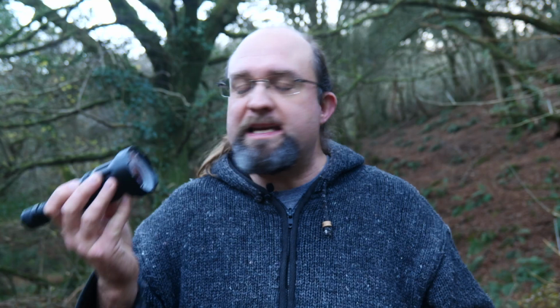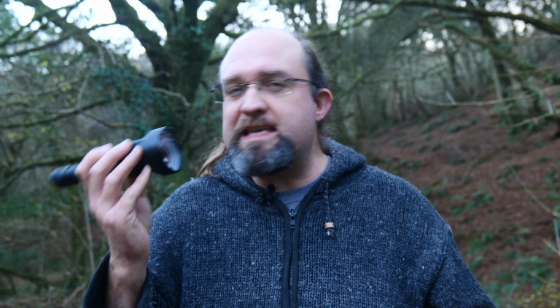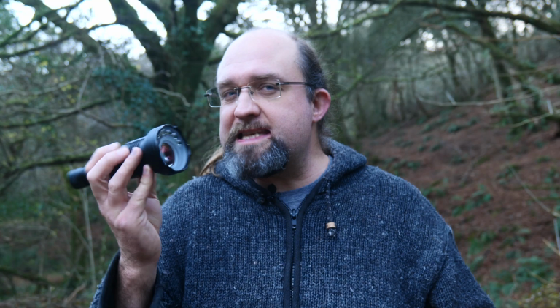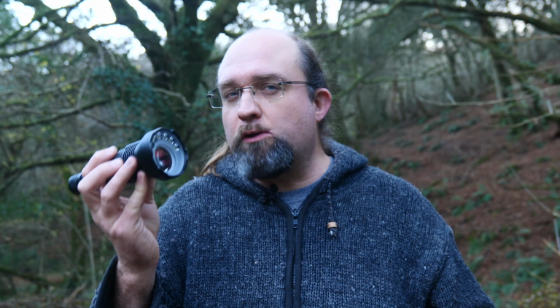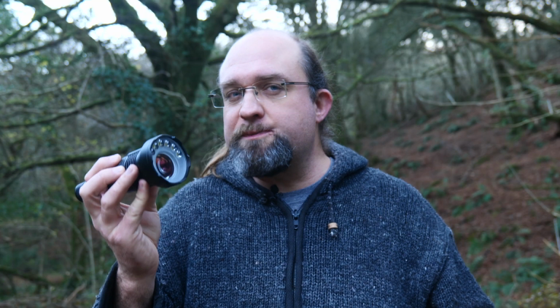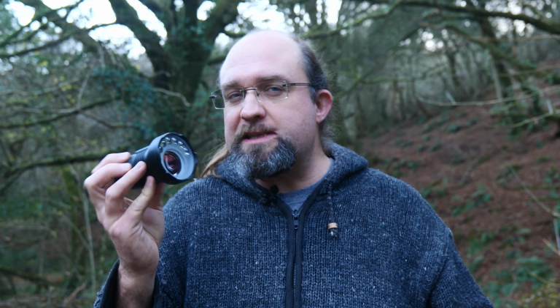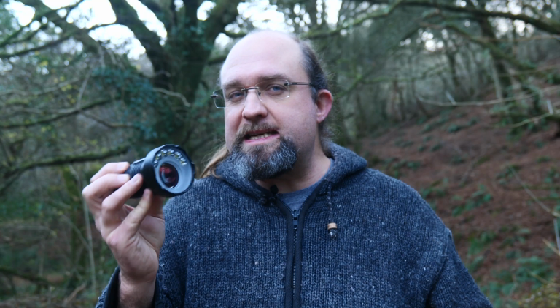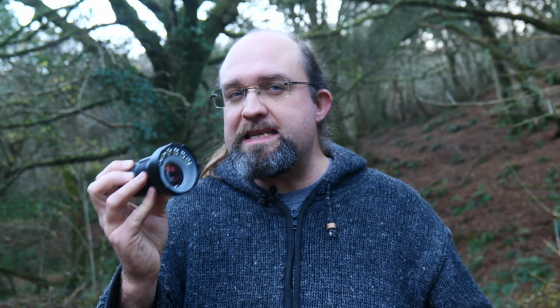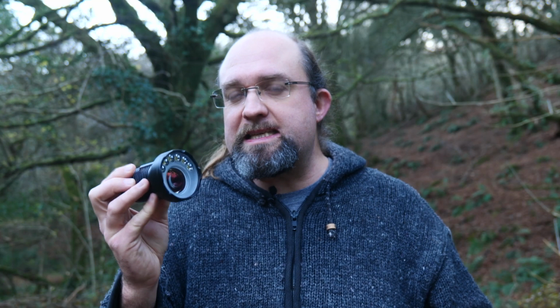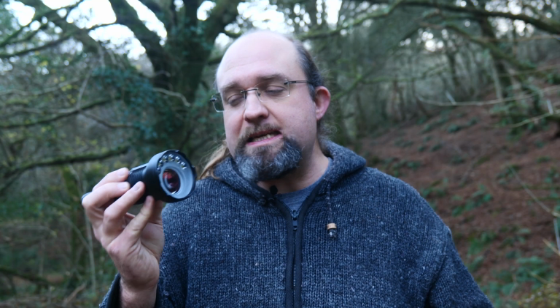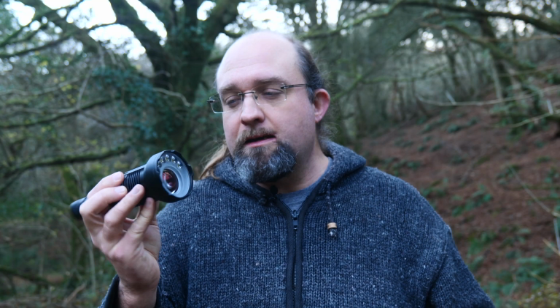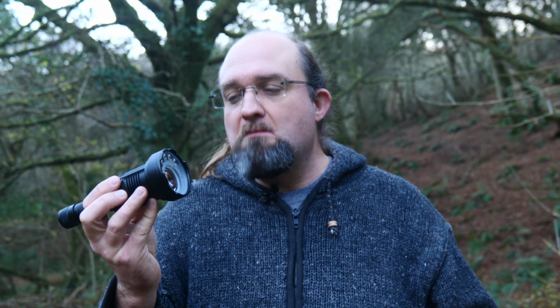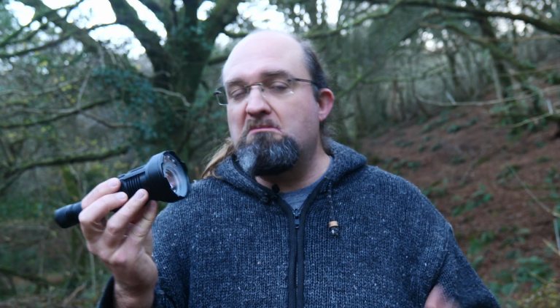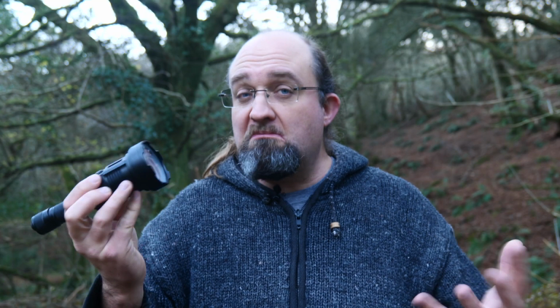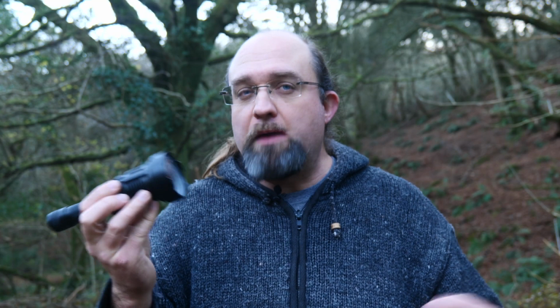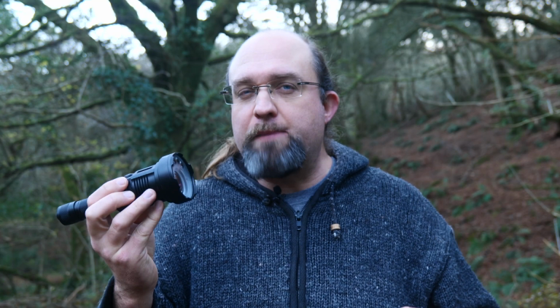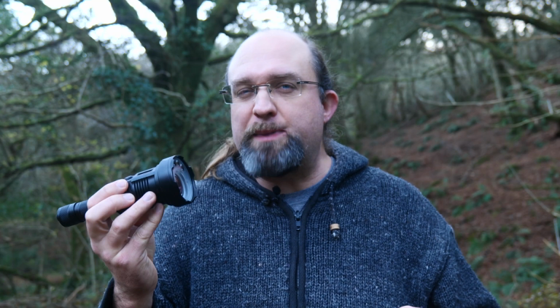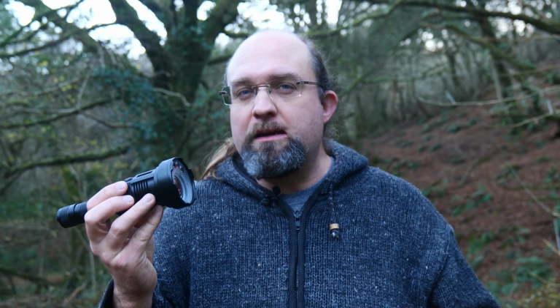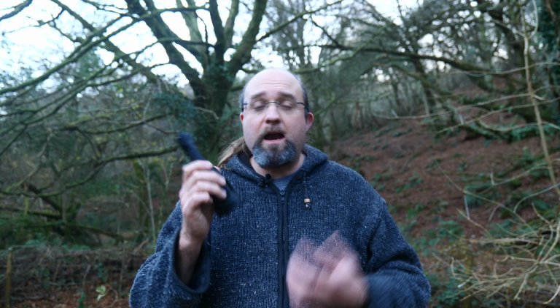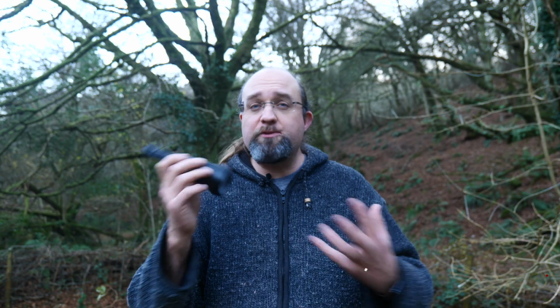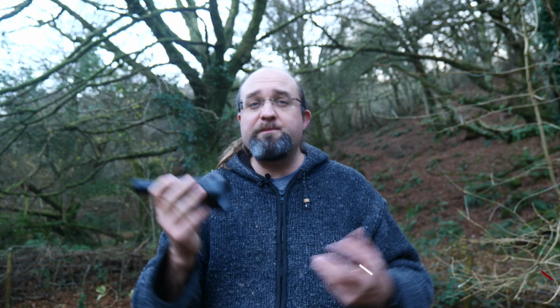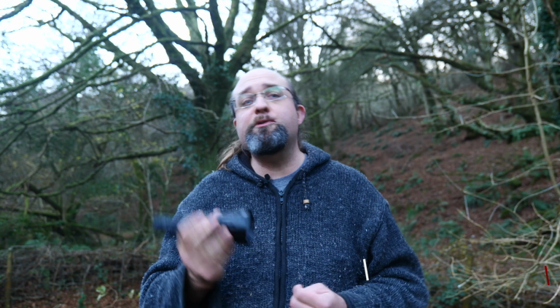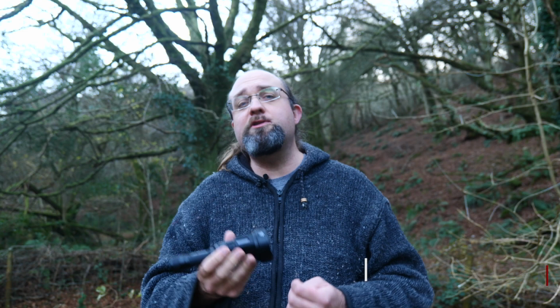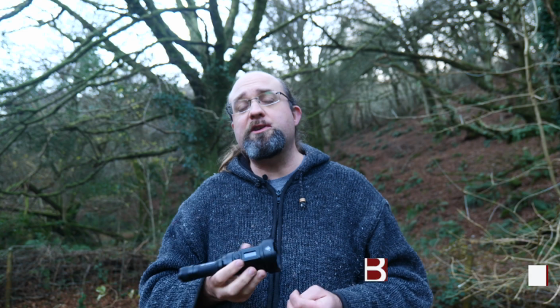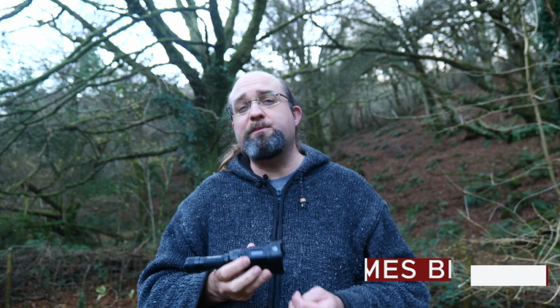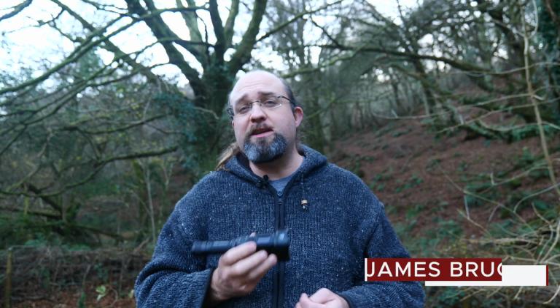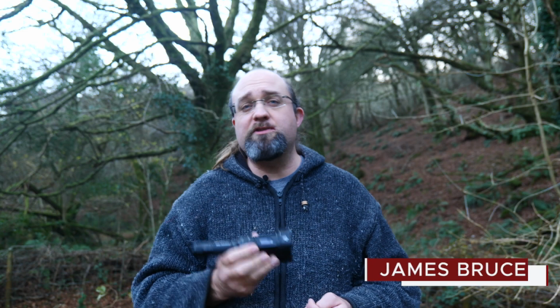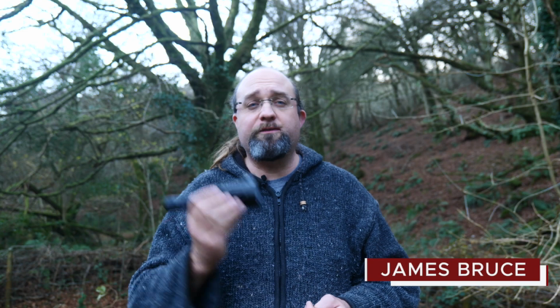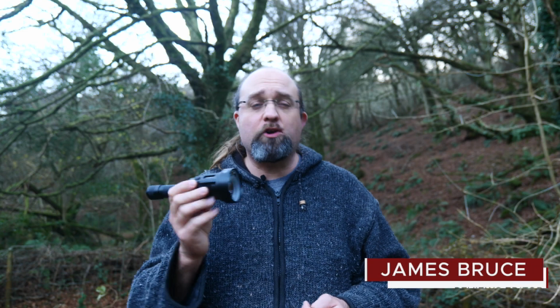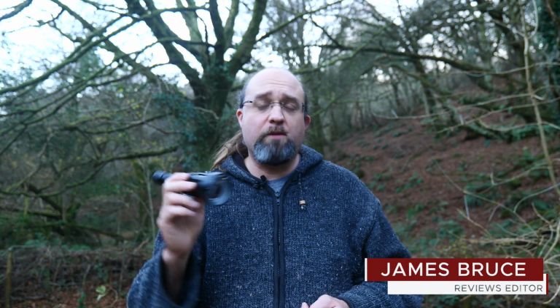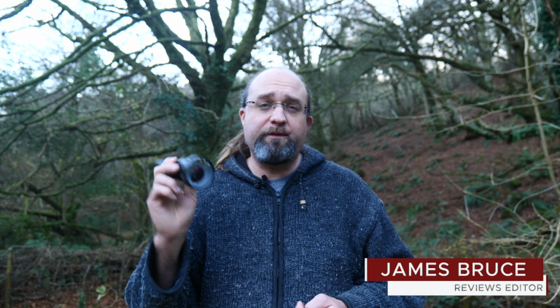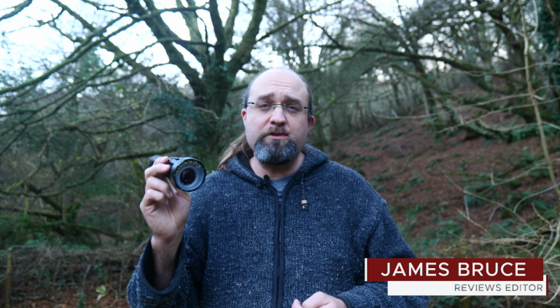Is this the ultimate EDC? Maybe. I'm James Bruce, you're watching MakeUseof.com reviews.